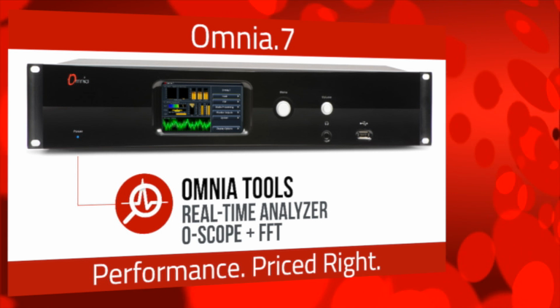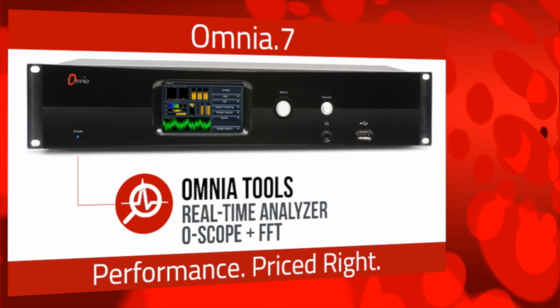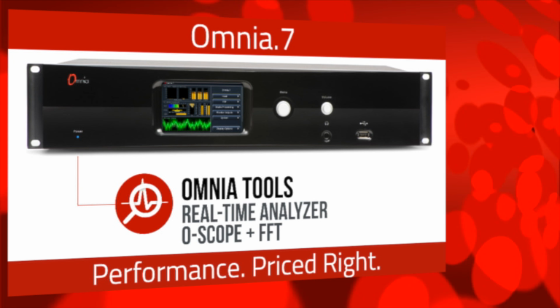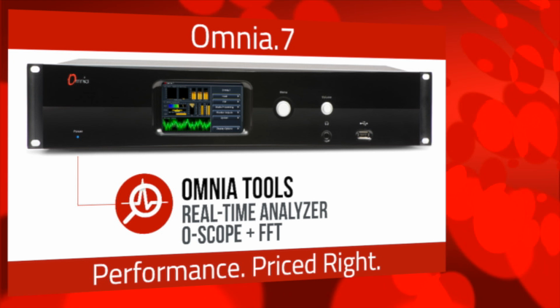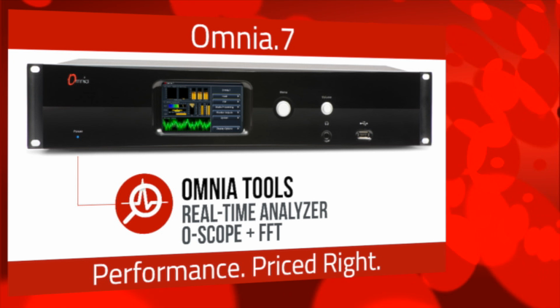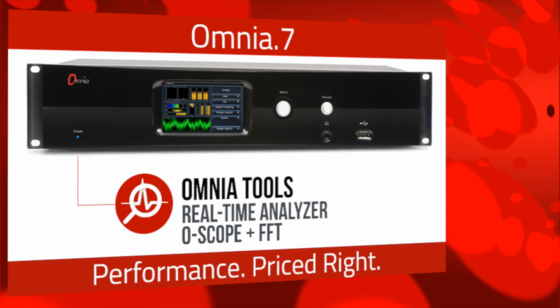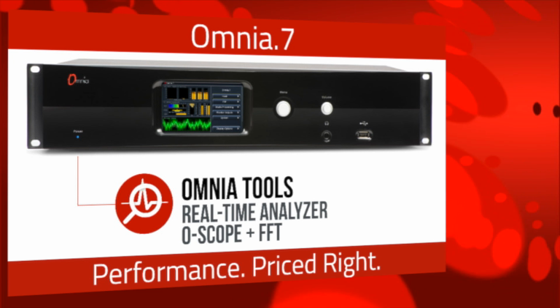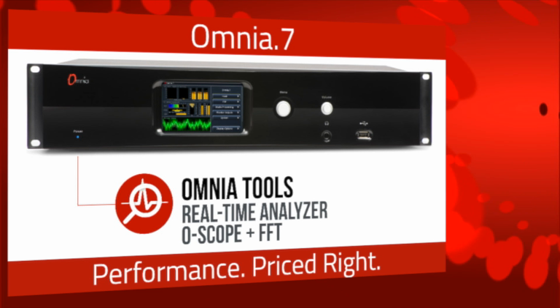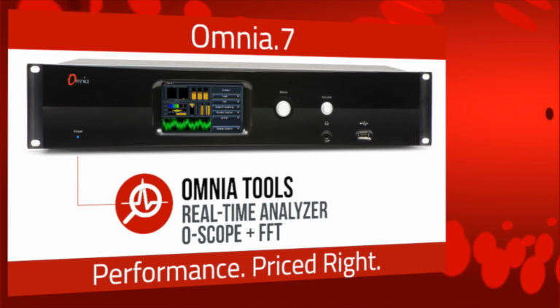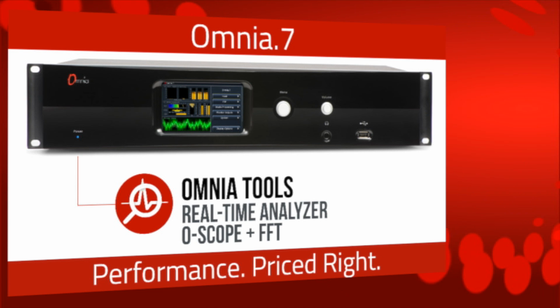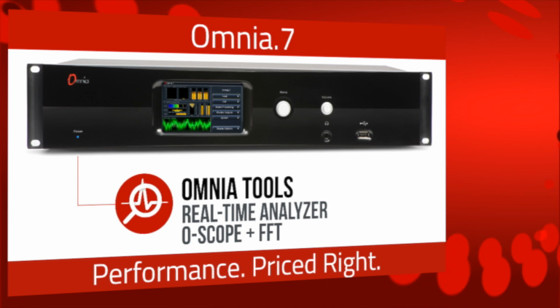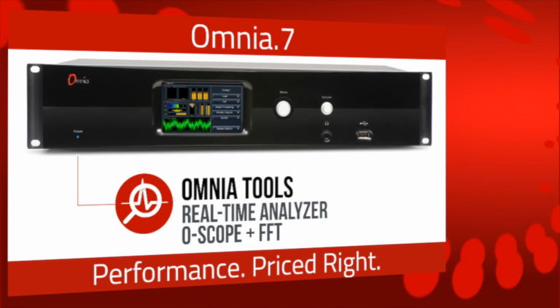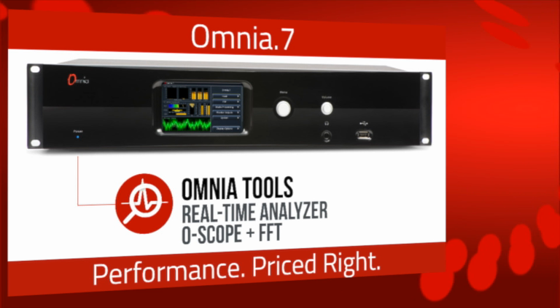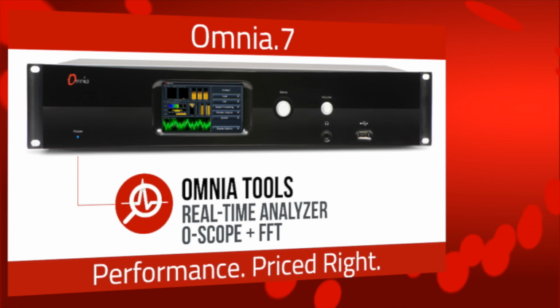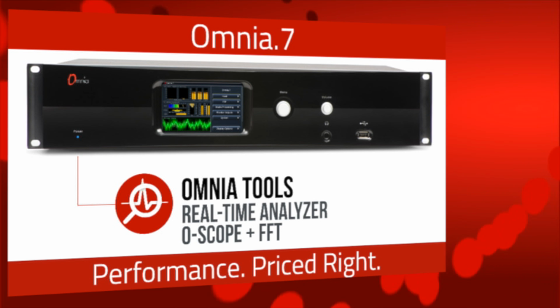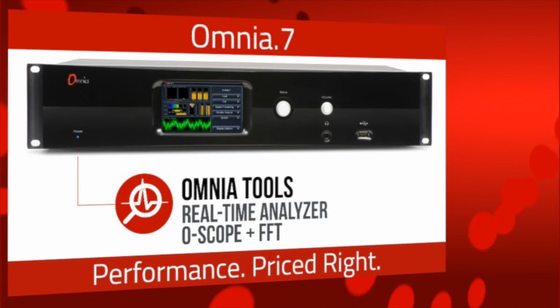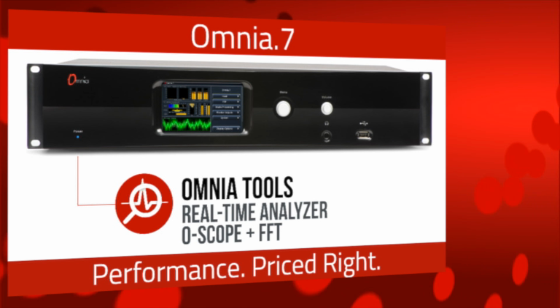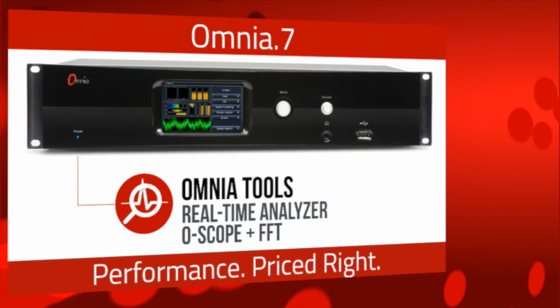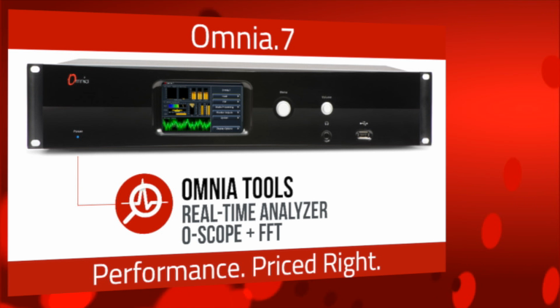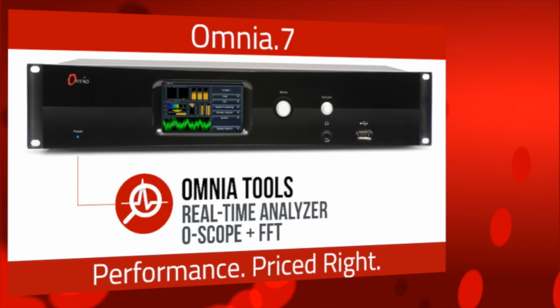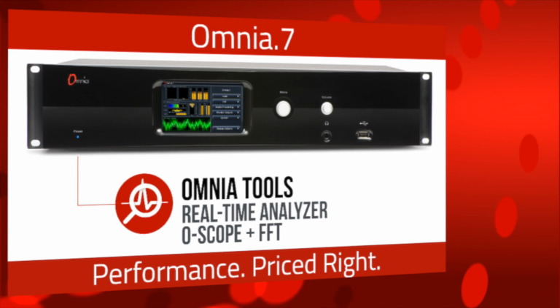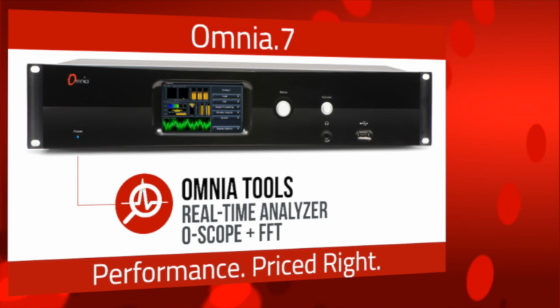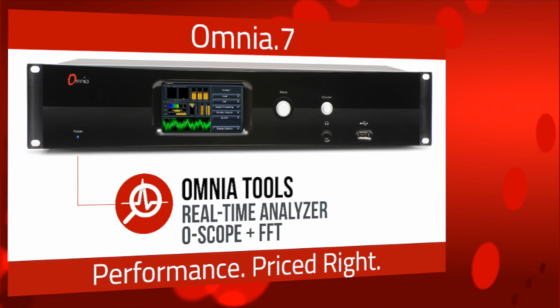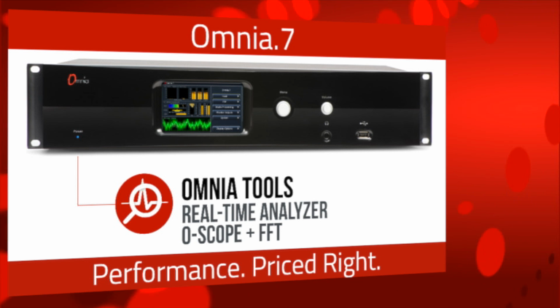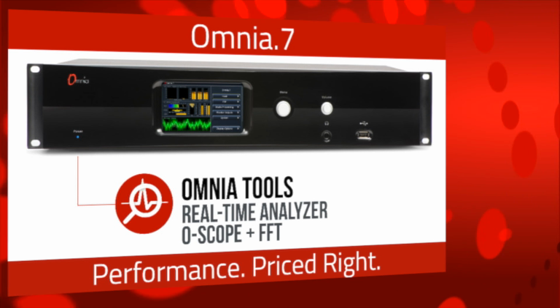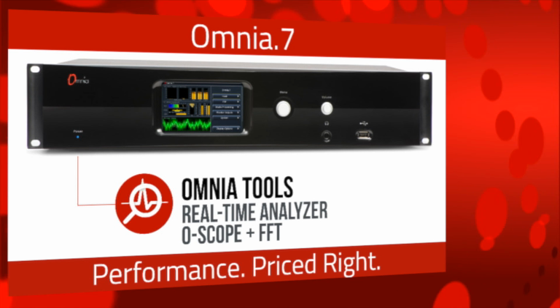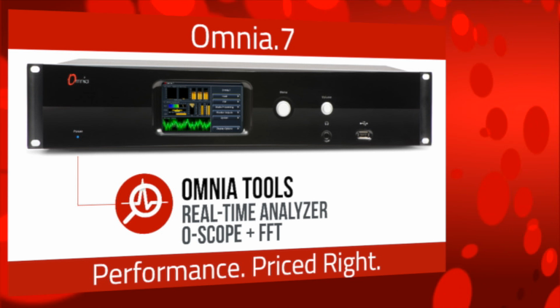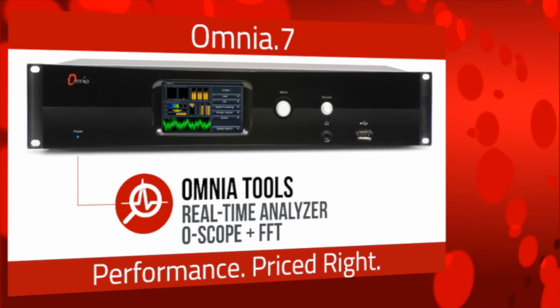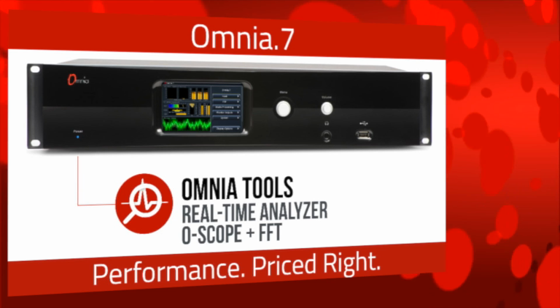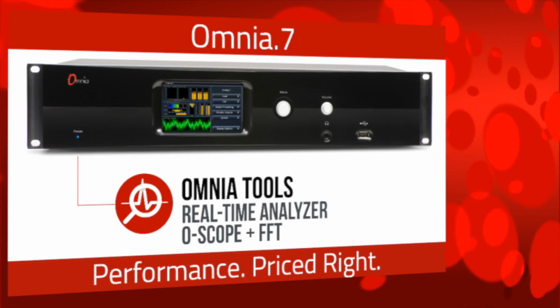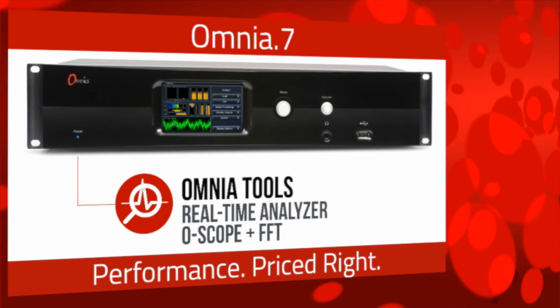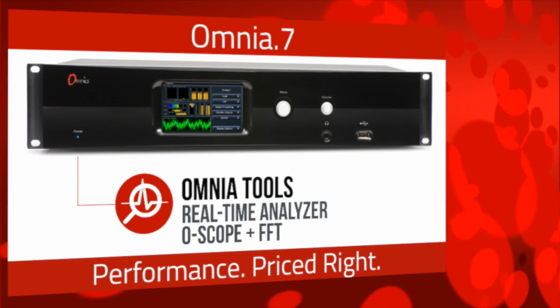The full Omnia toolbox includes a real-time audio analyzer, oscilloscope, and FFT displays for audio and multiplex.